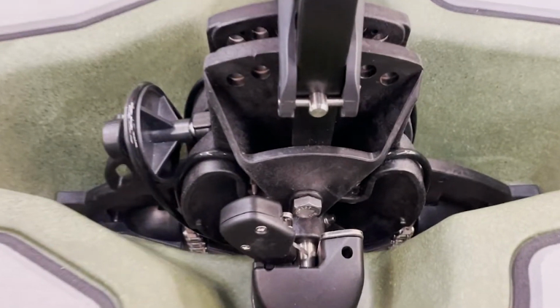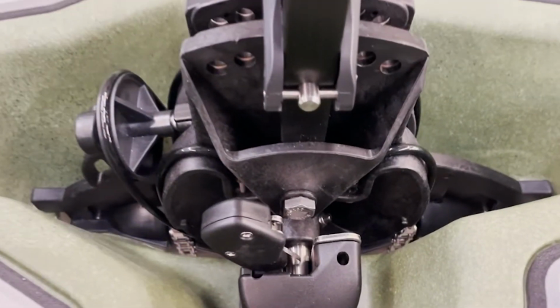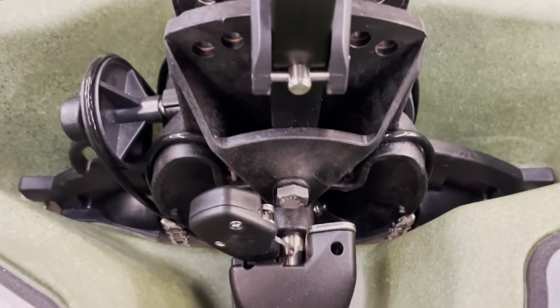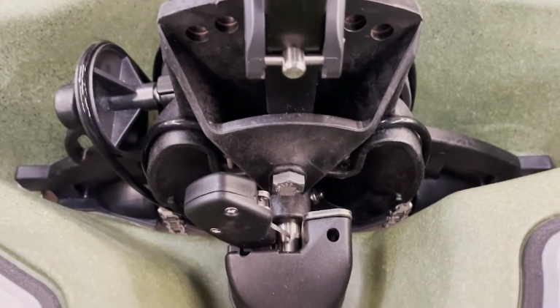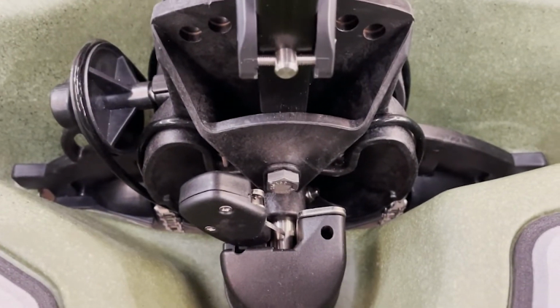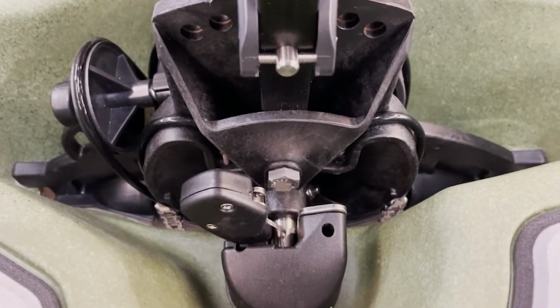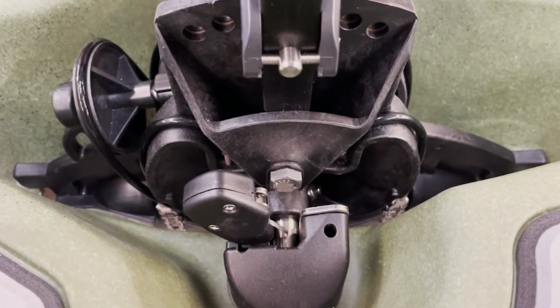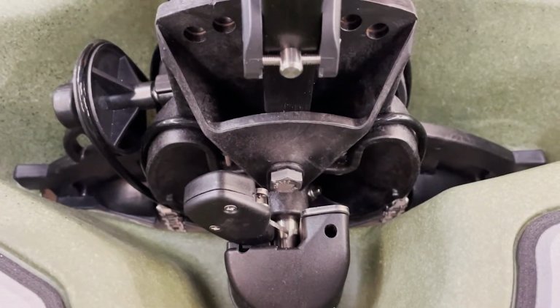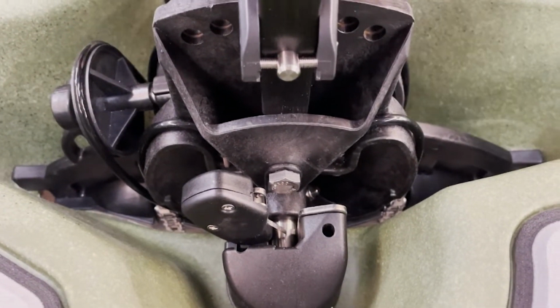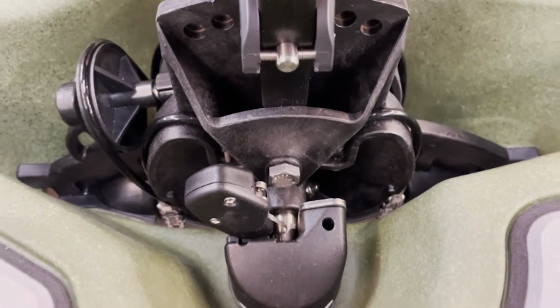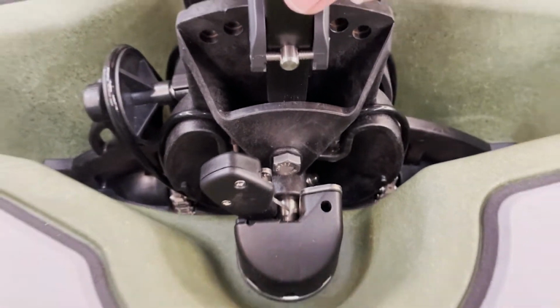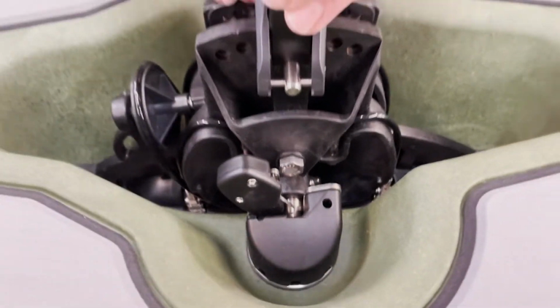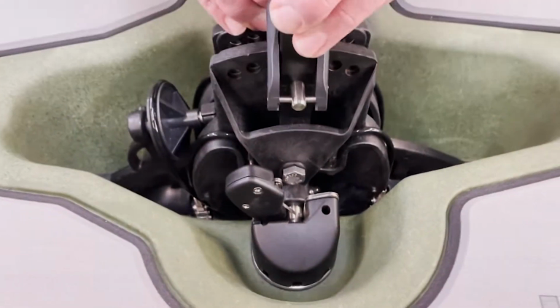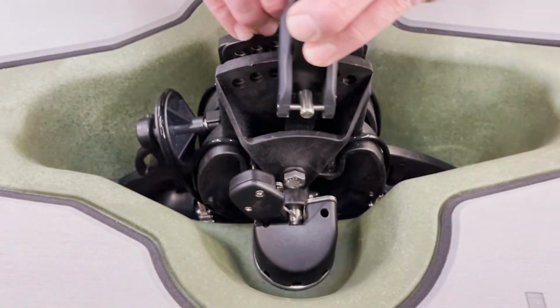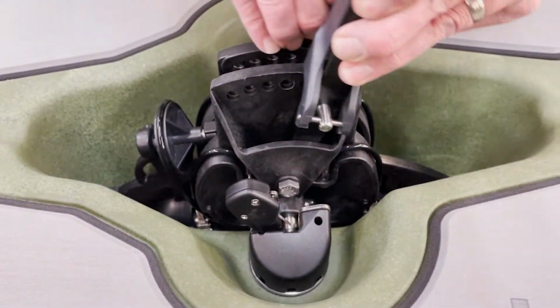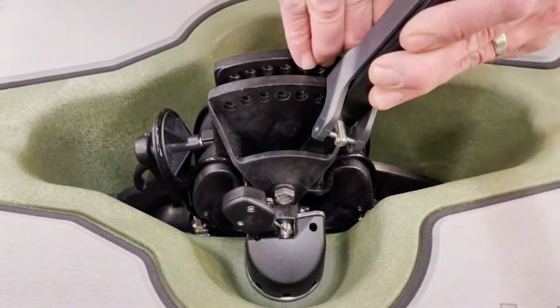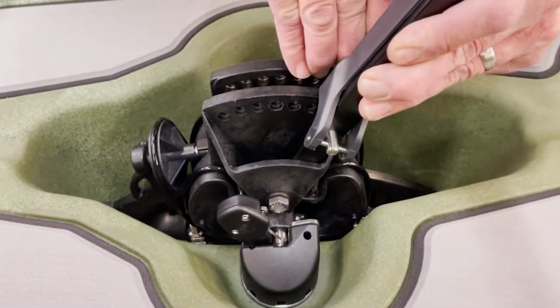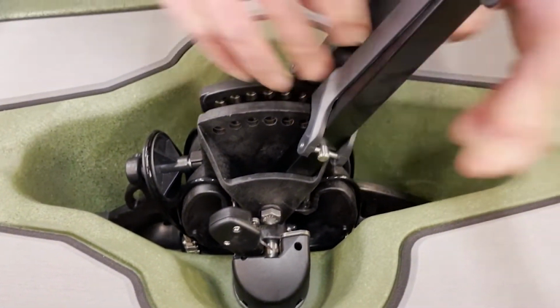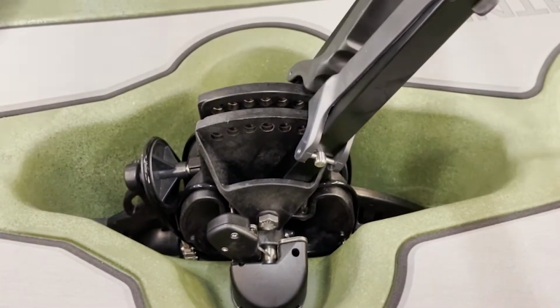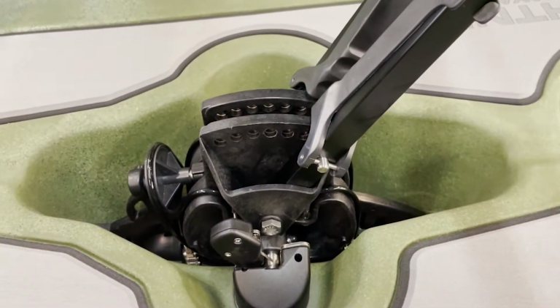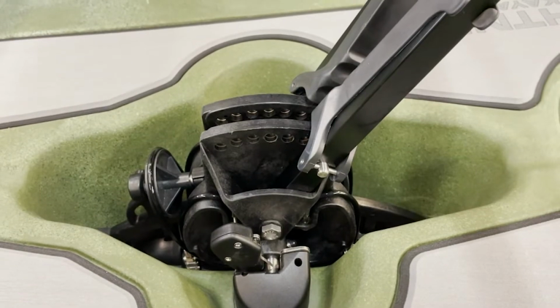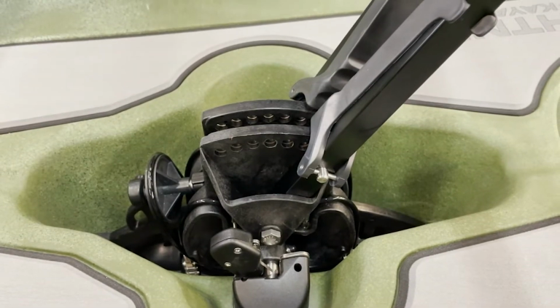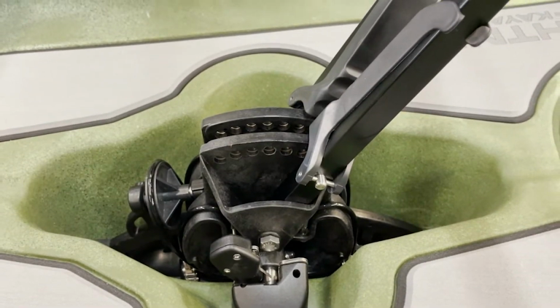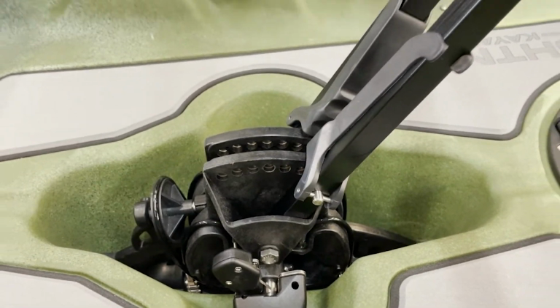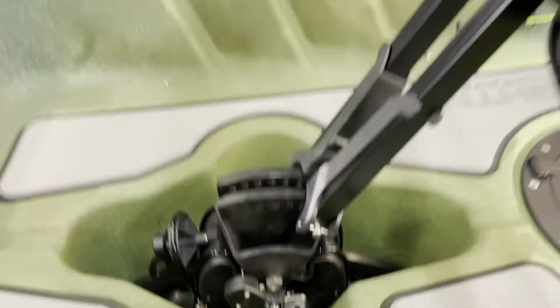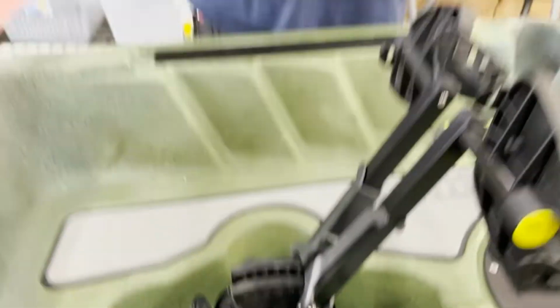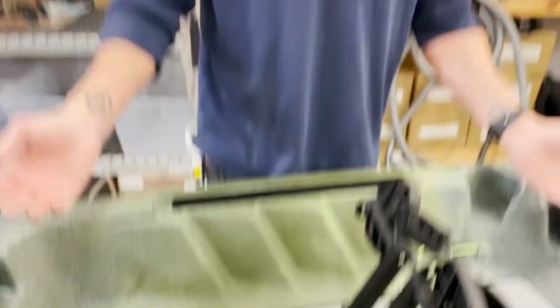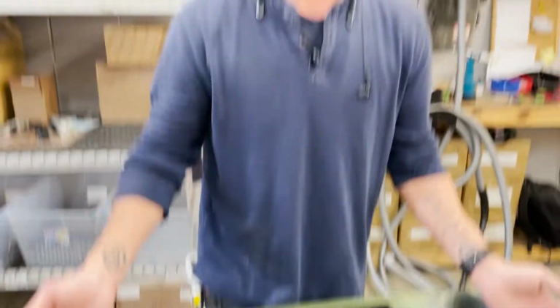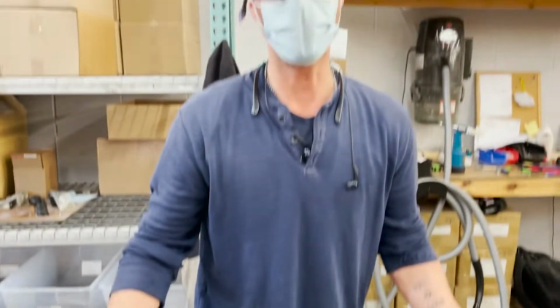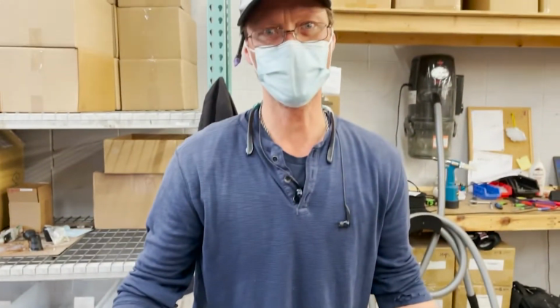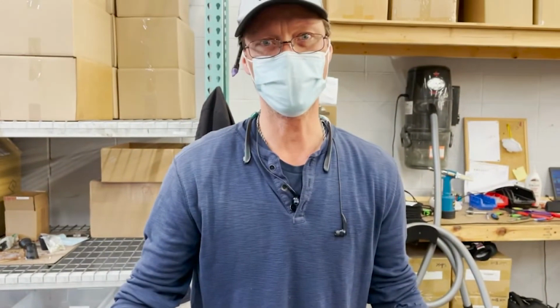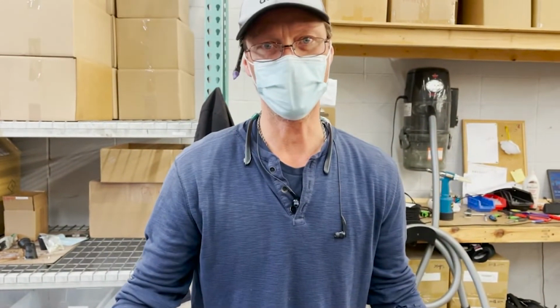At this time, it's best to adjust your pedals, making it easier when it's locked into place.